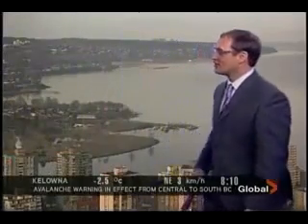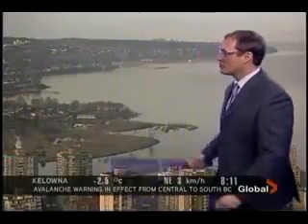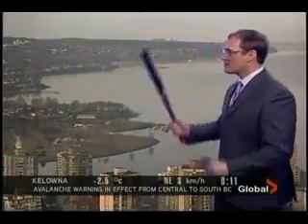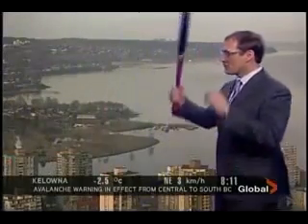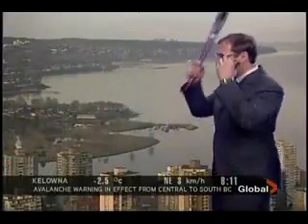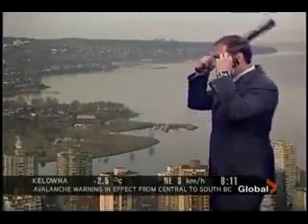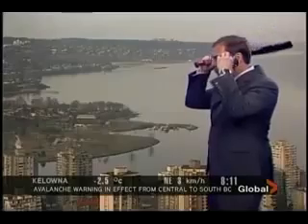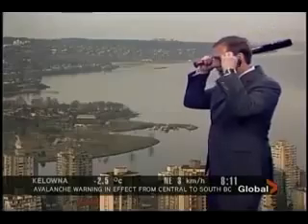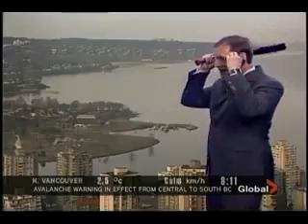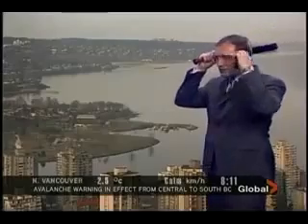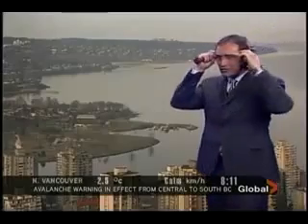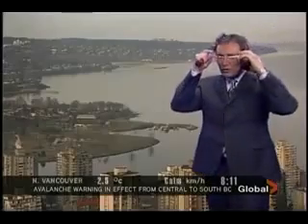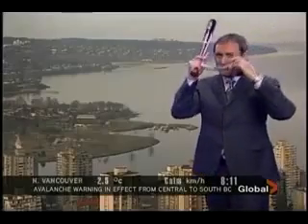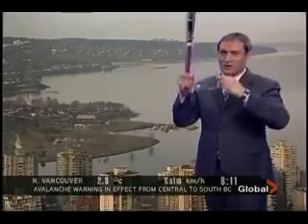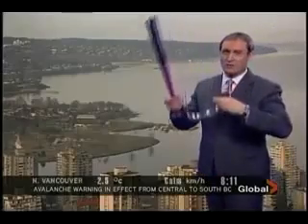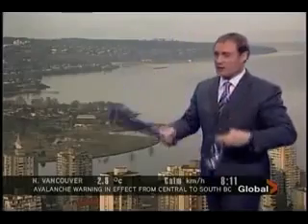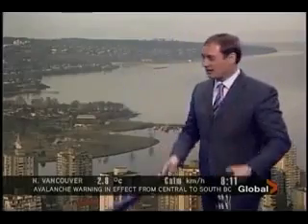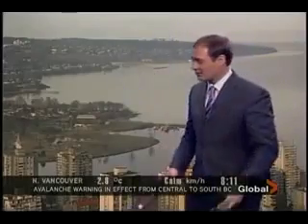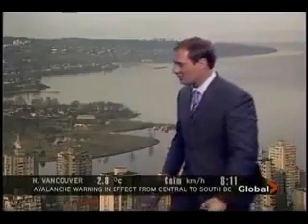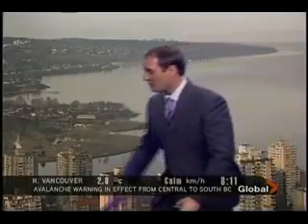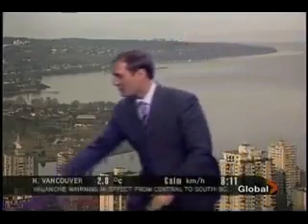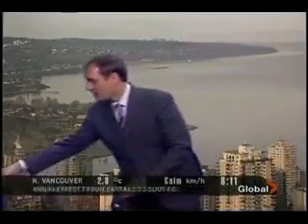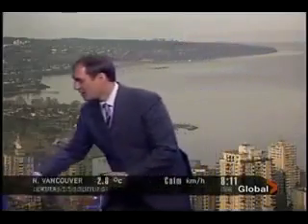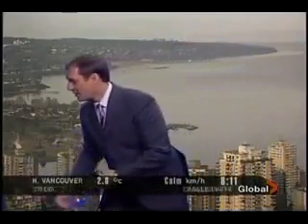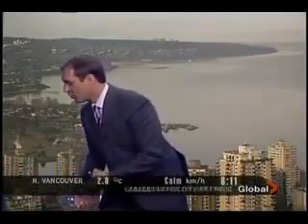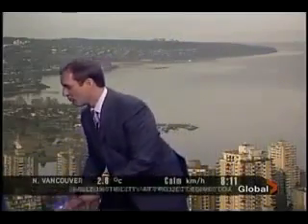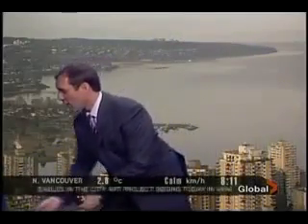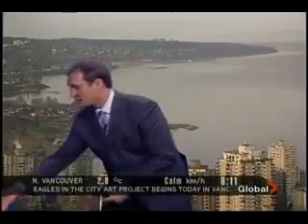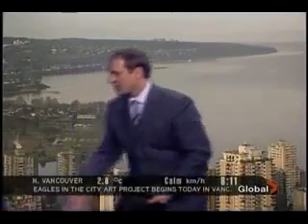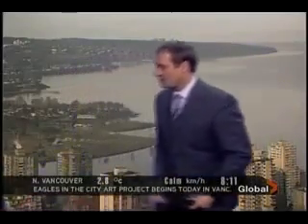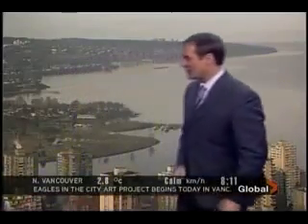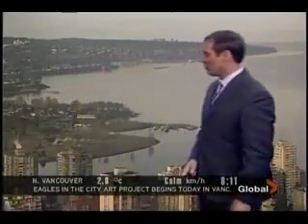I'll explain in just a few minutes why I have these on, why I have a baseball bat. It's all part of our global props here, the mighty global.